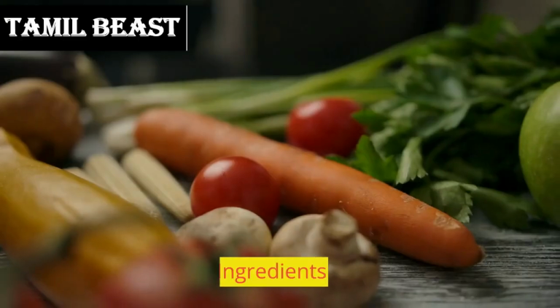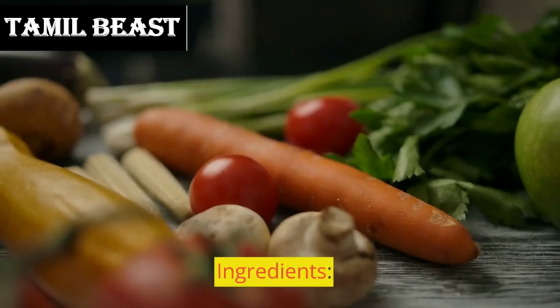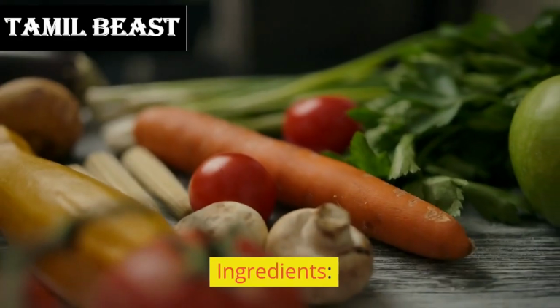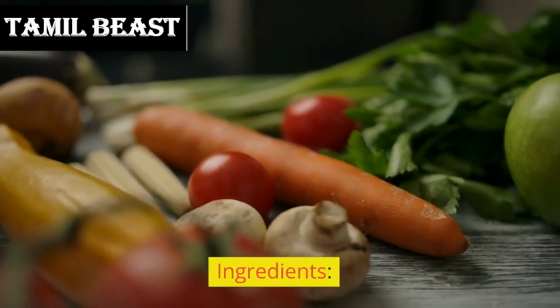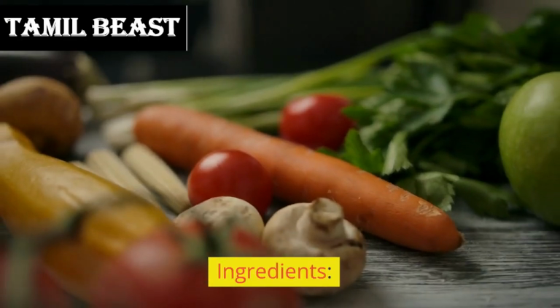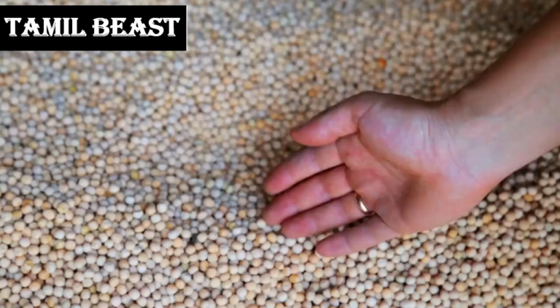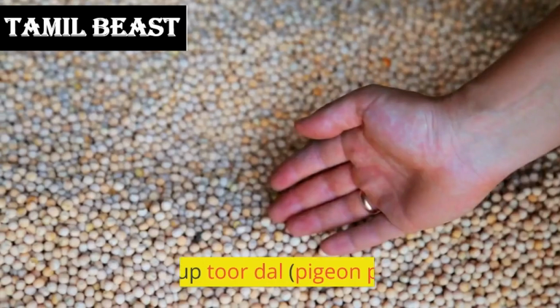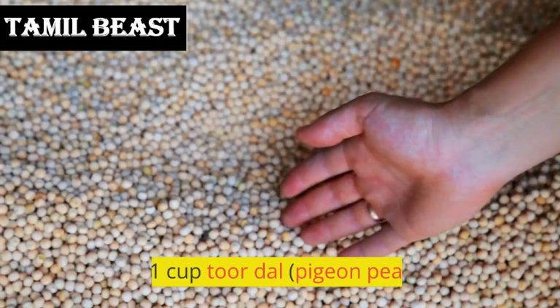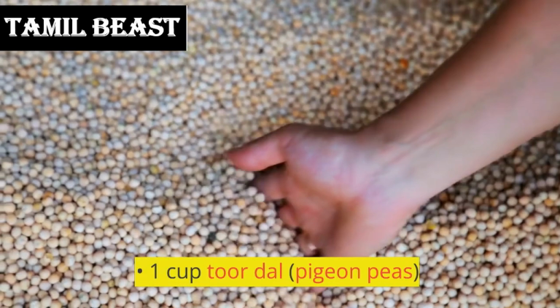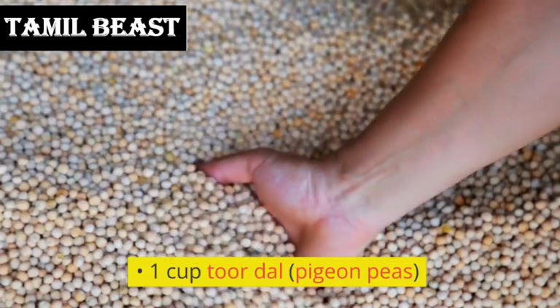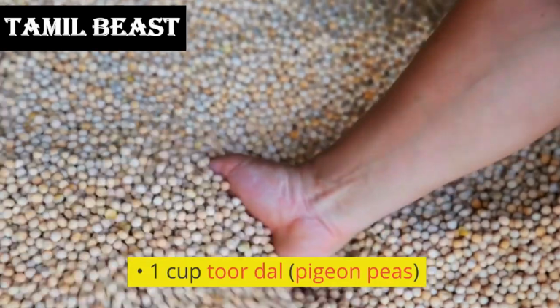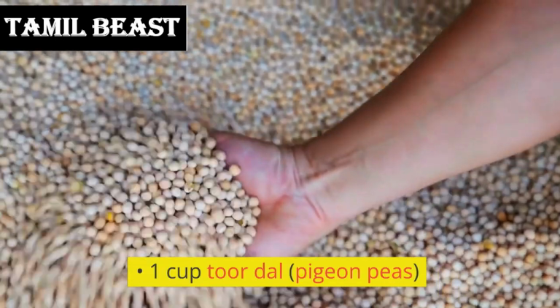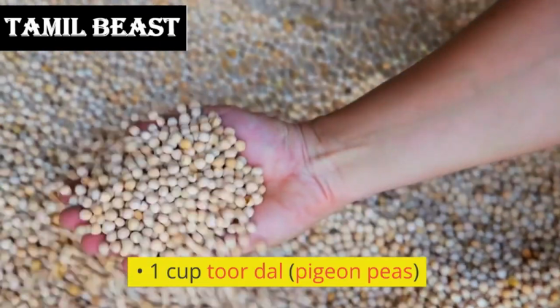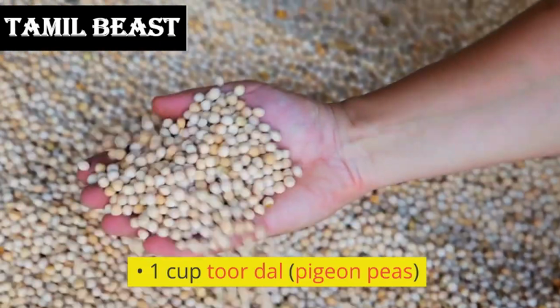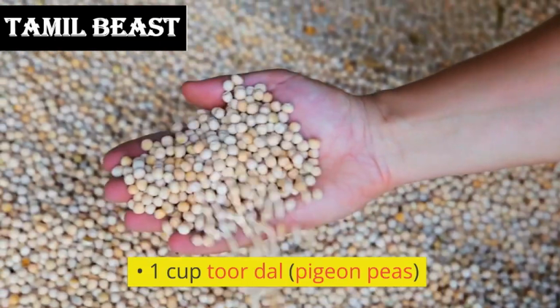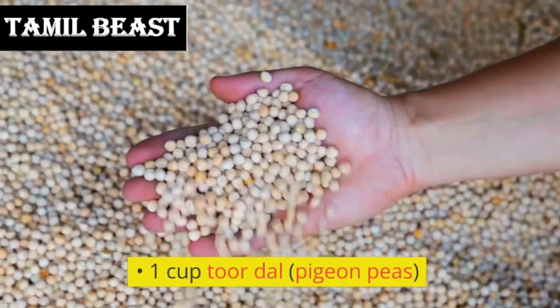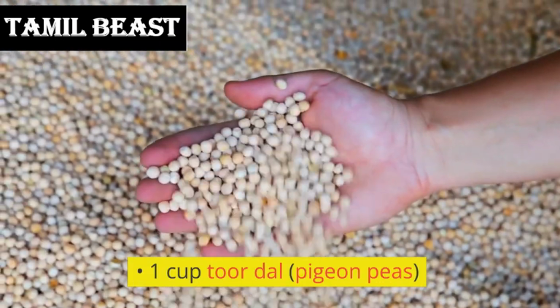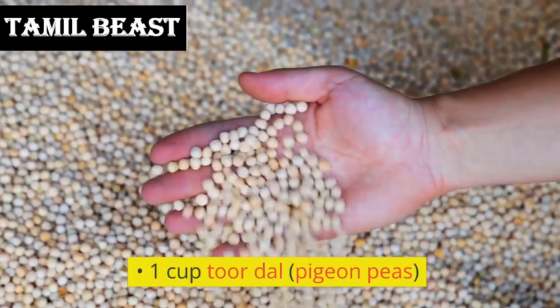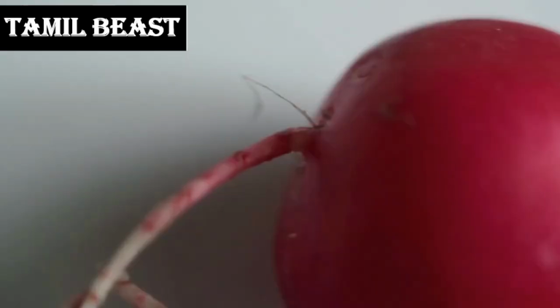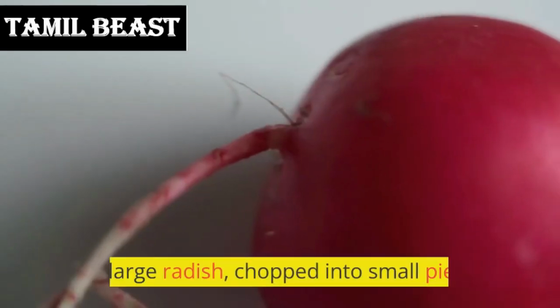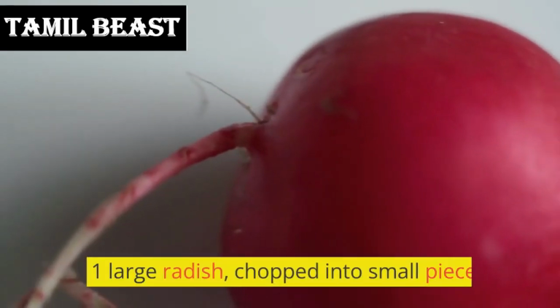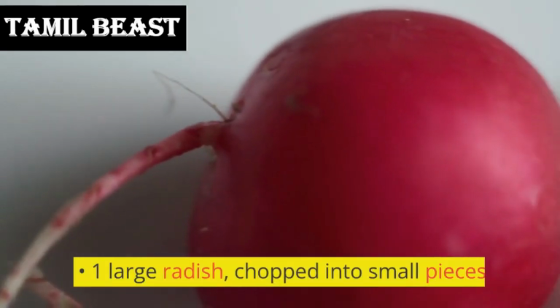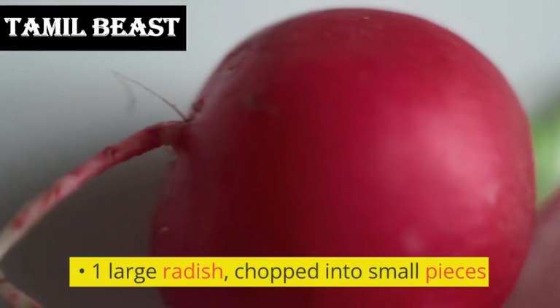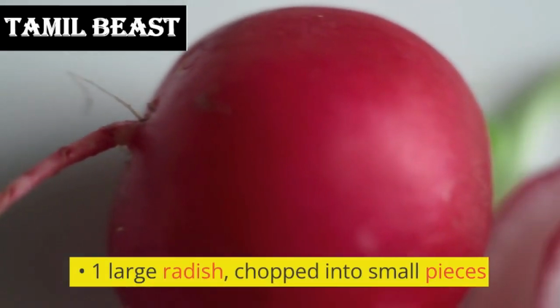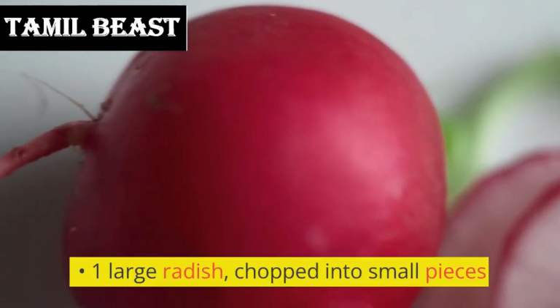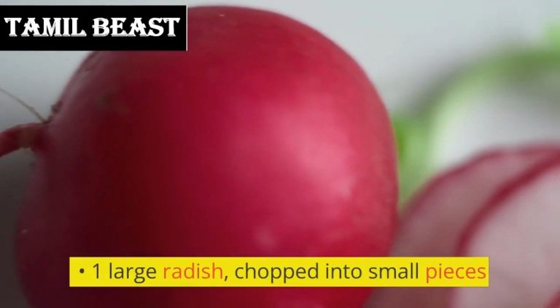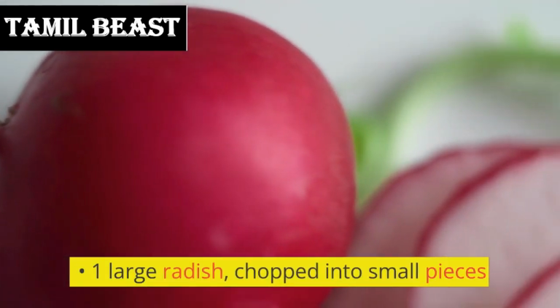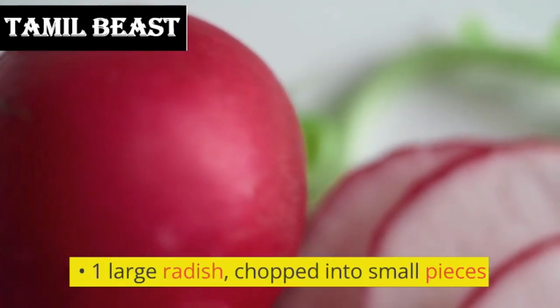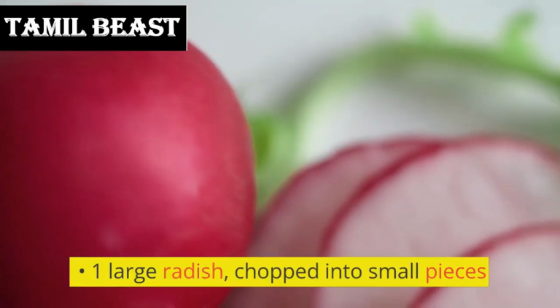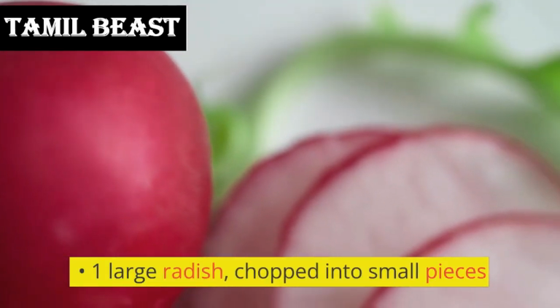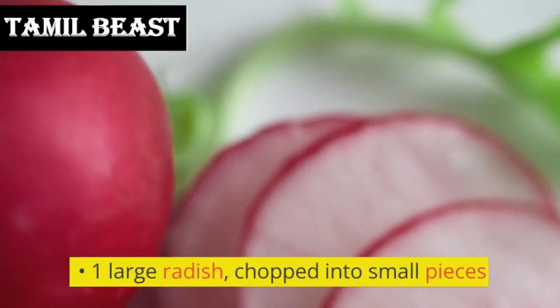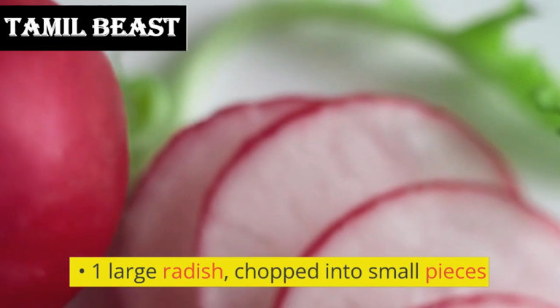Ingredients: 1 cup toor dal (pigeon peas), 1 large radish, chopped into small pieces.